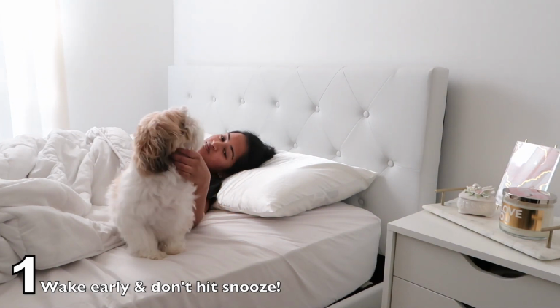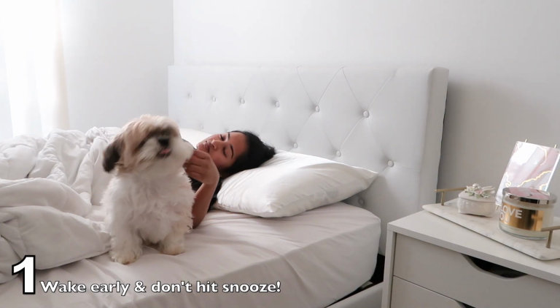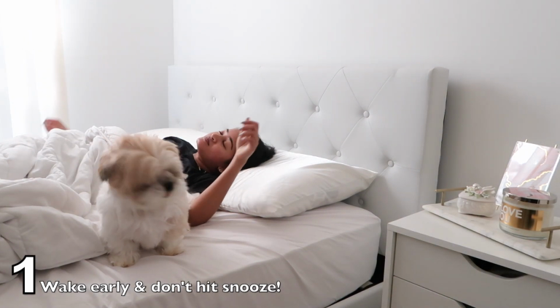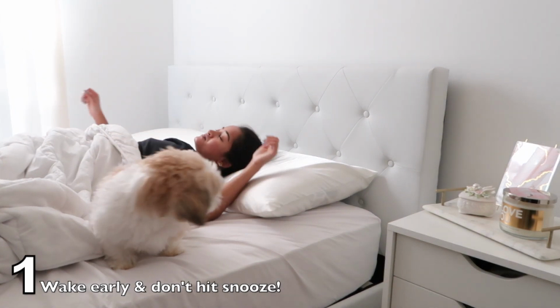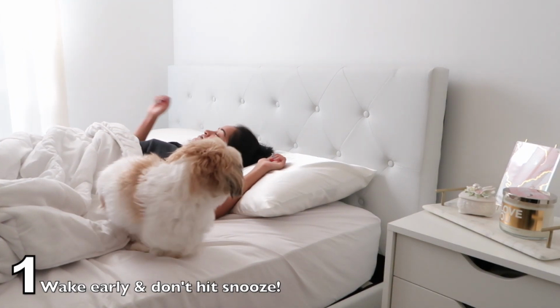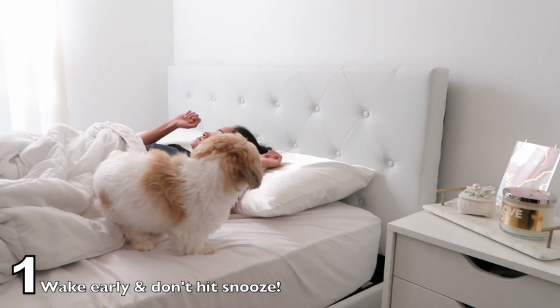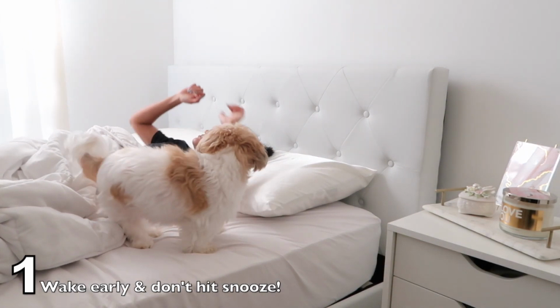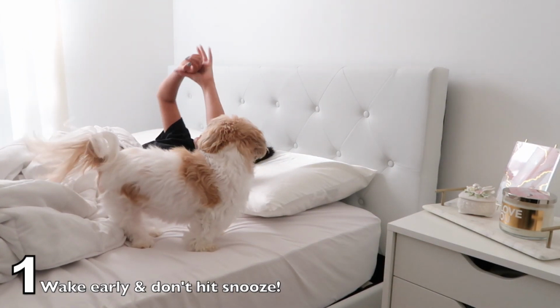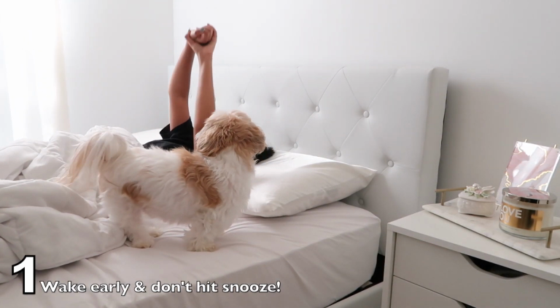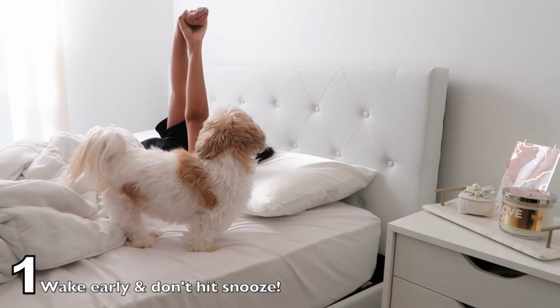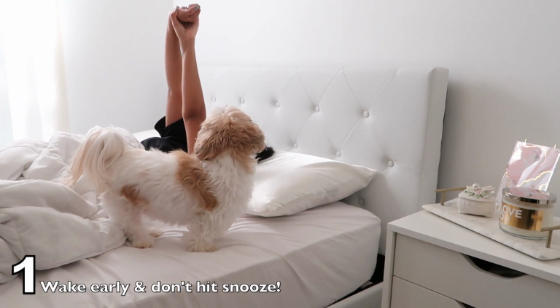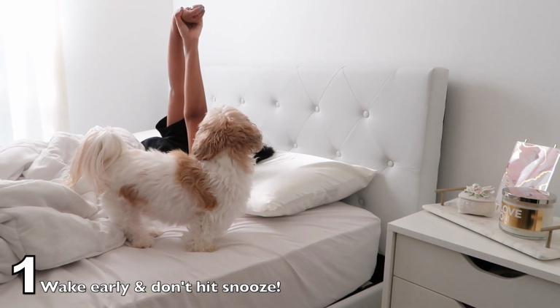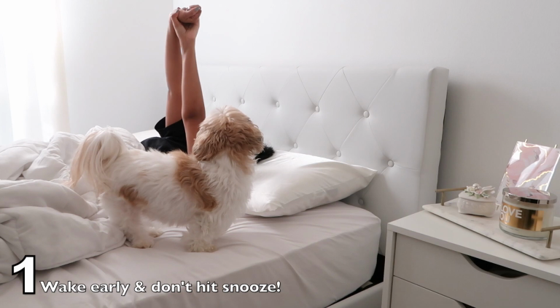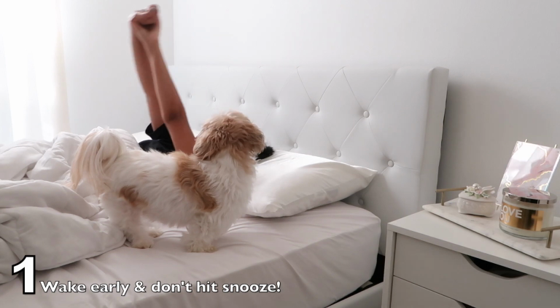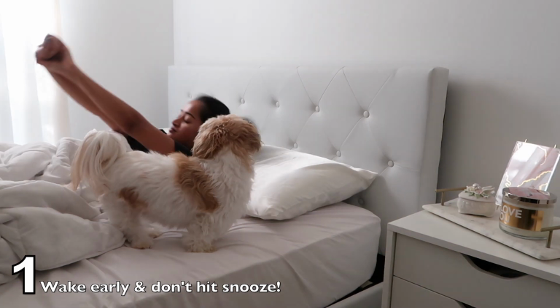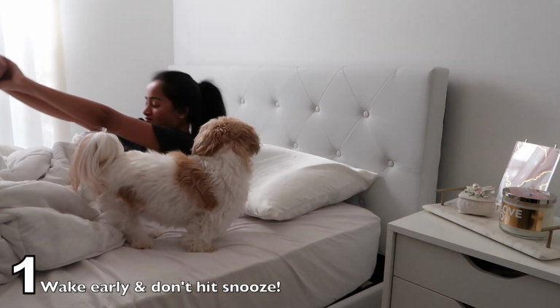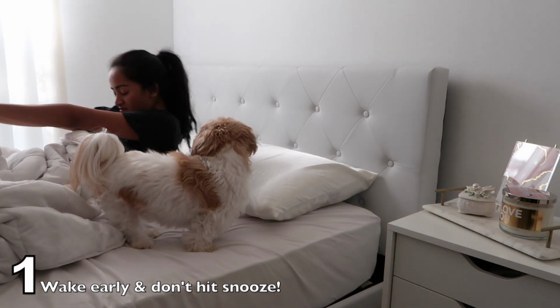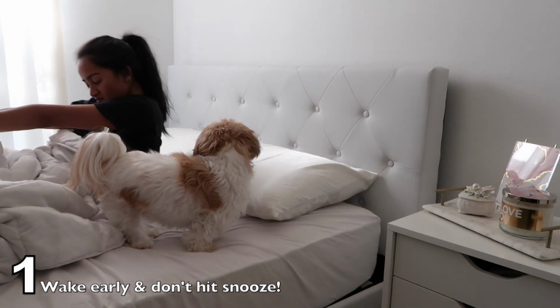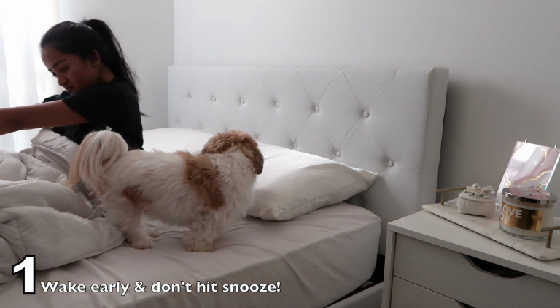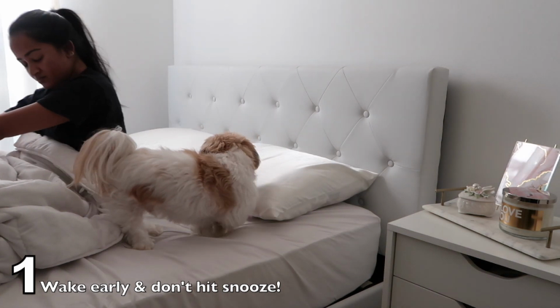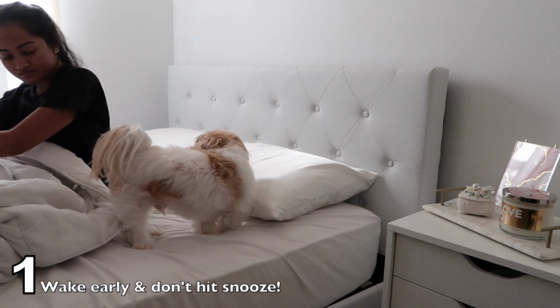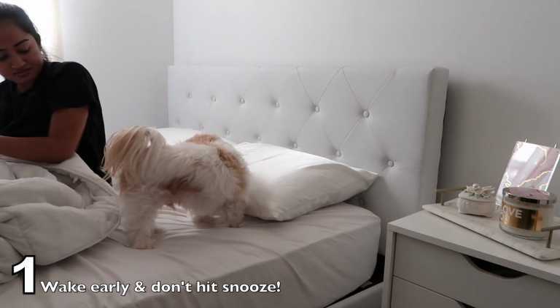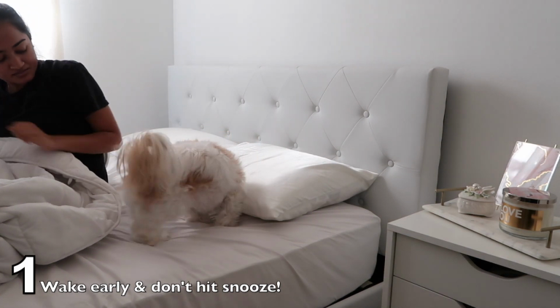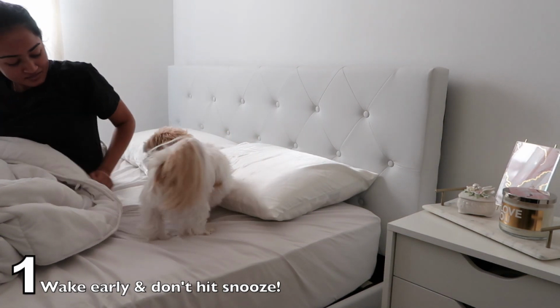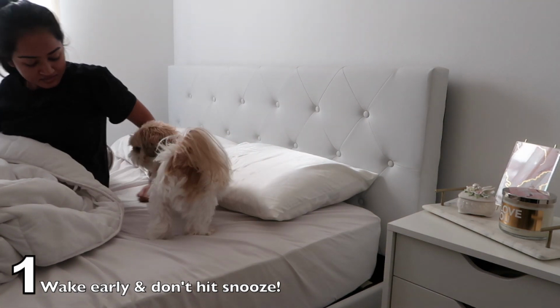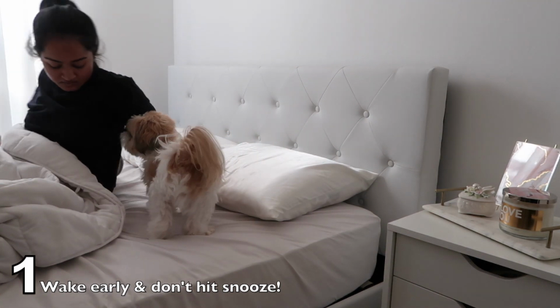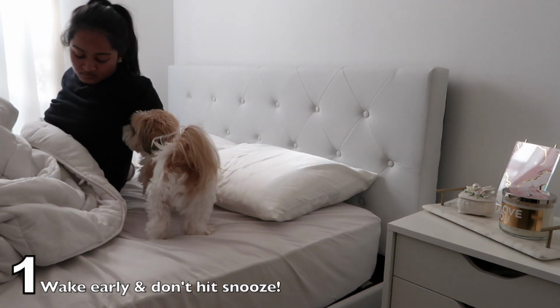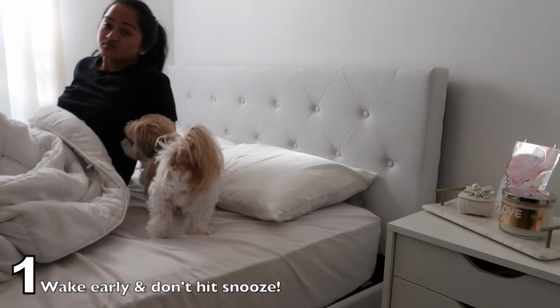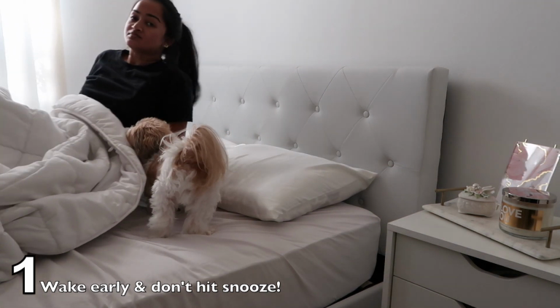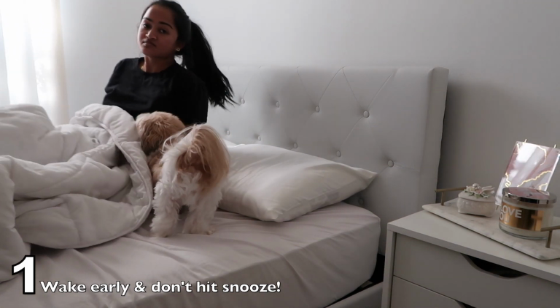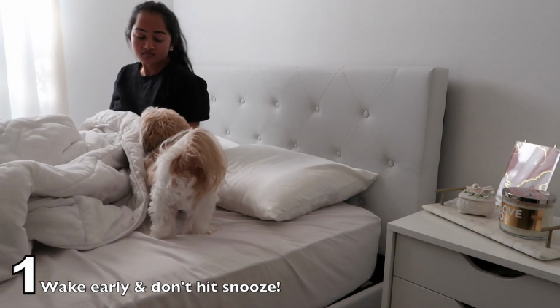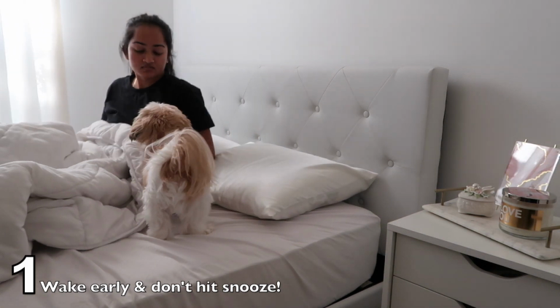As you can see, I just lay there for a few minutes and then I would get up. I would stretch and get right to it.